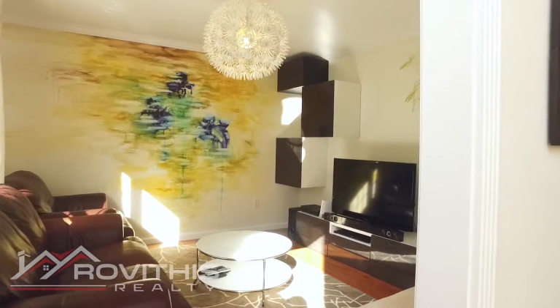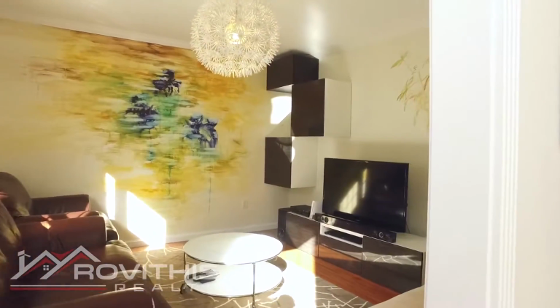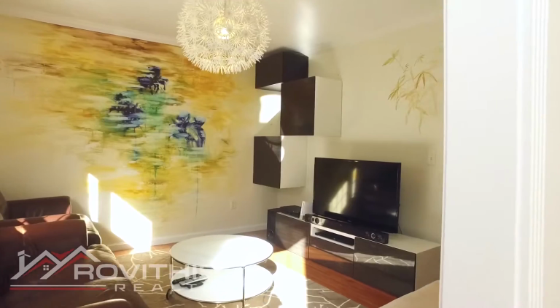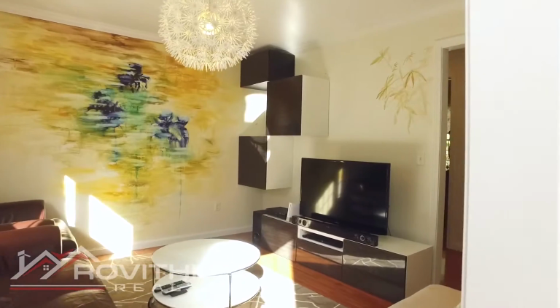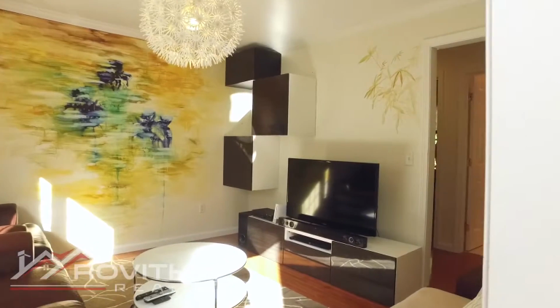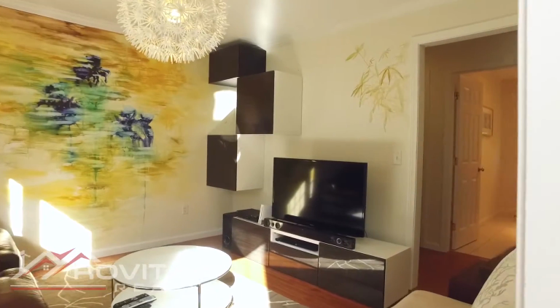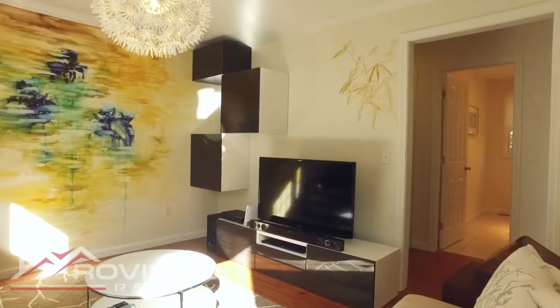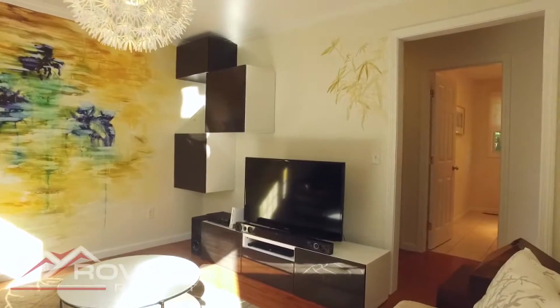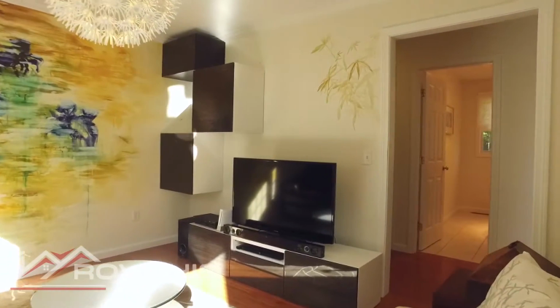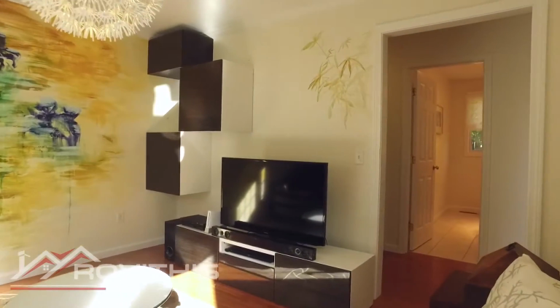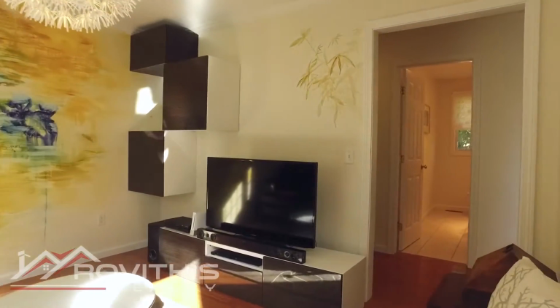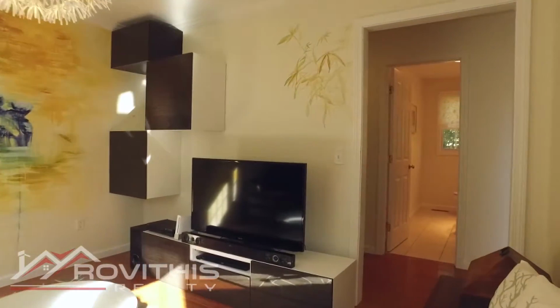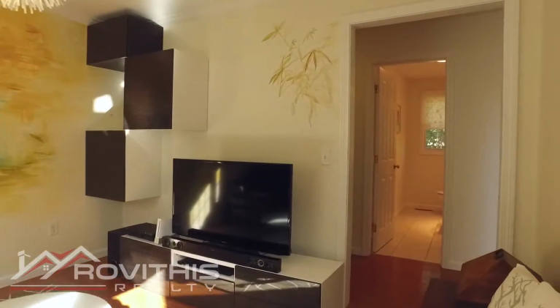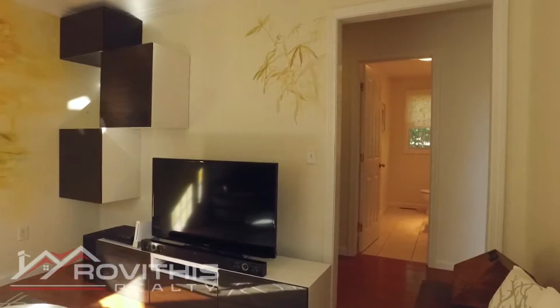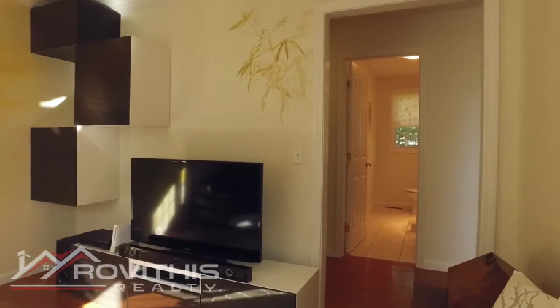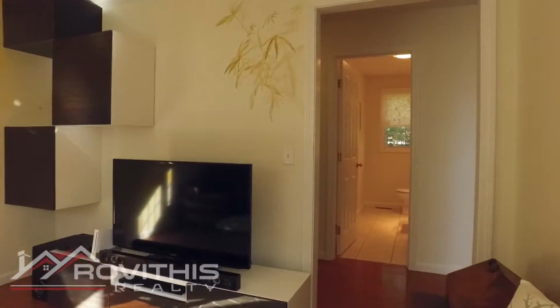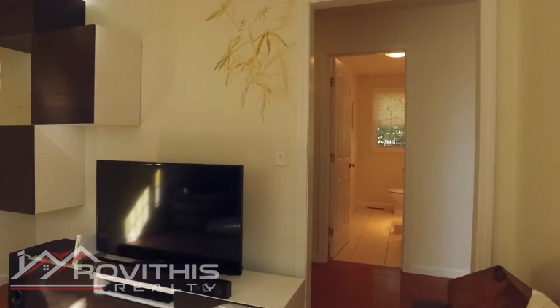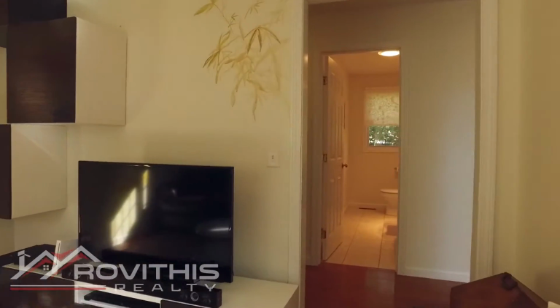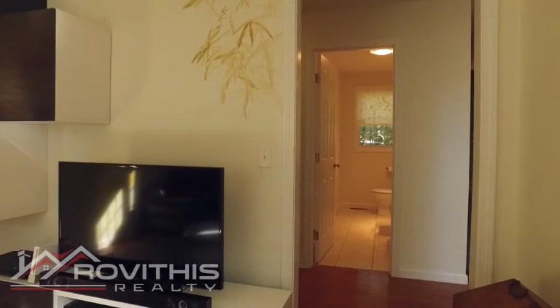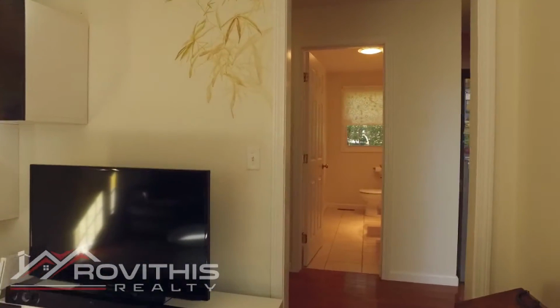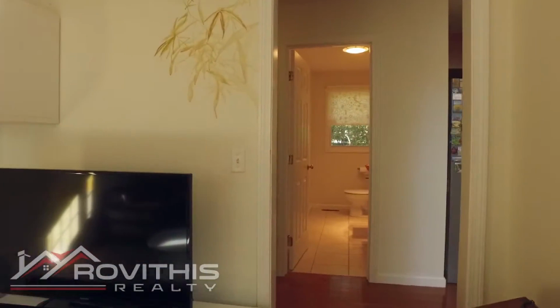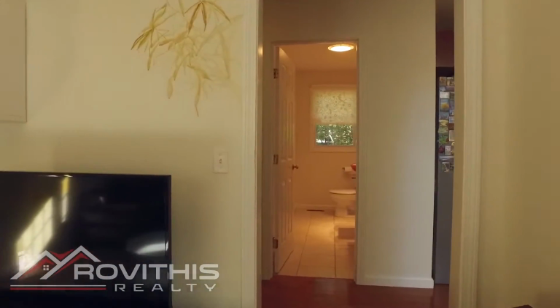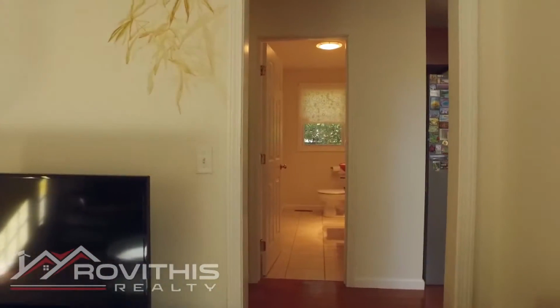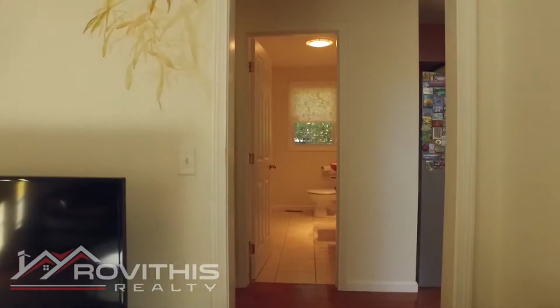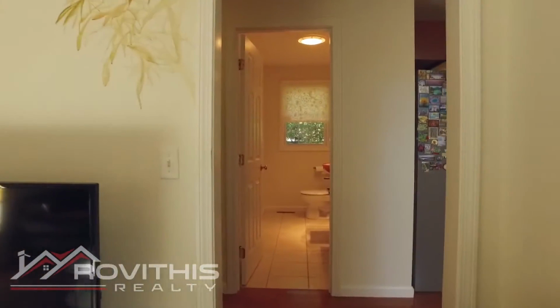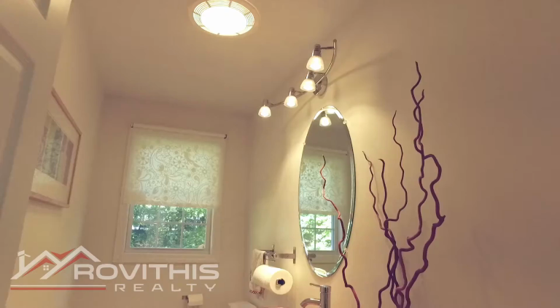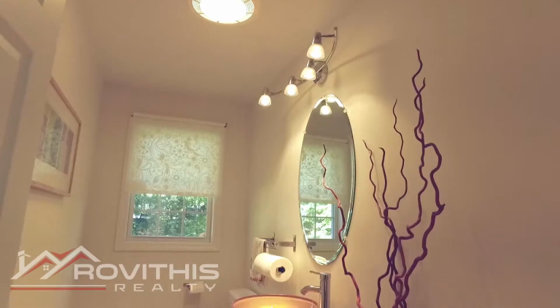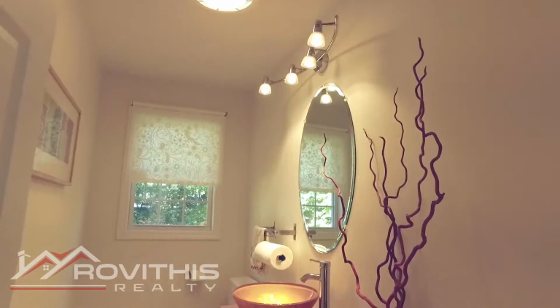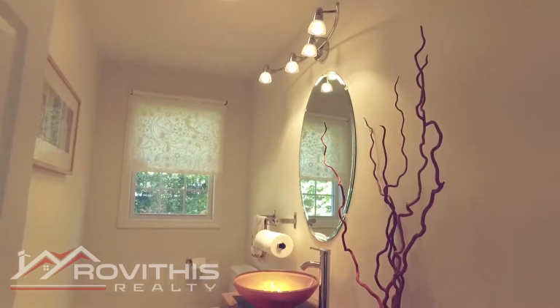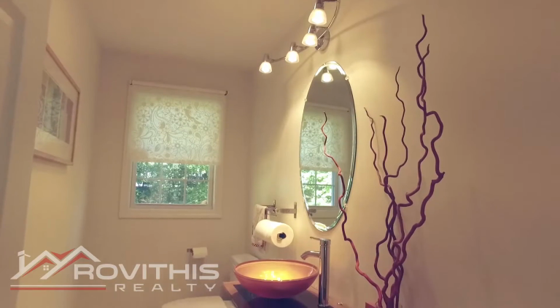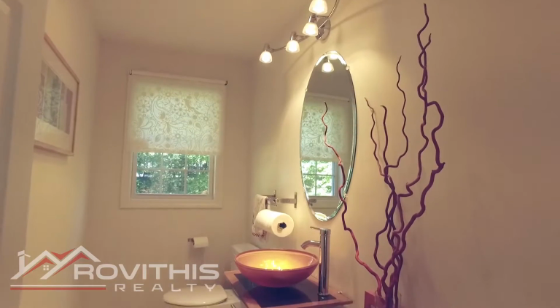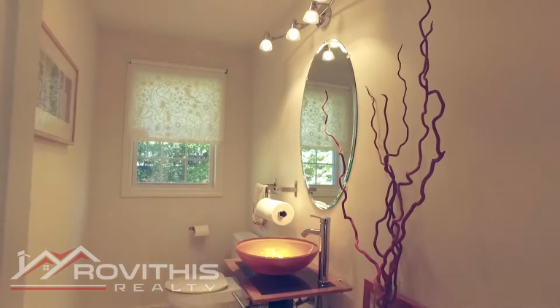The gourmet kitchen with granite countertops and a large island brings out the best in any chef.